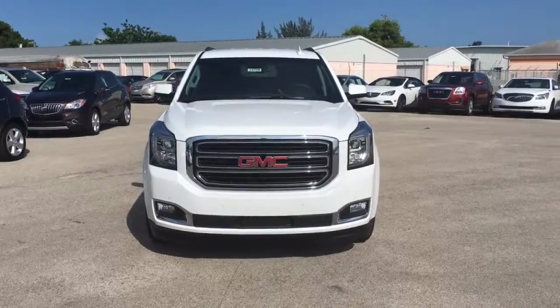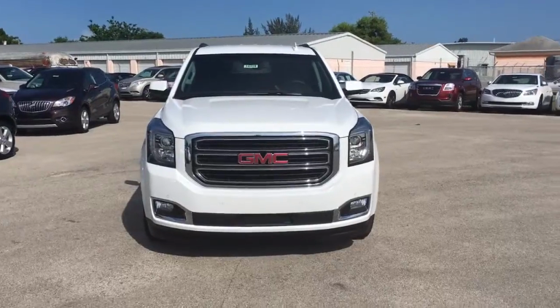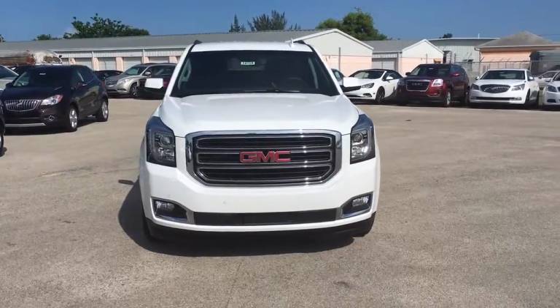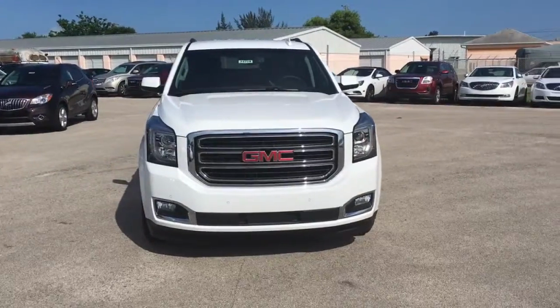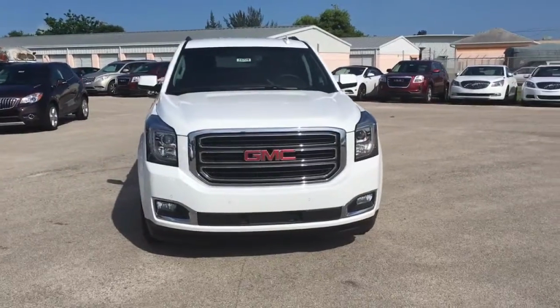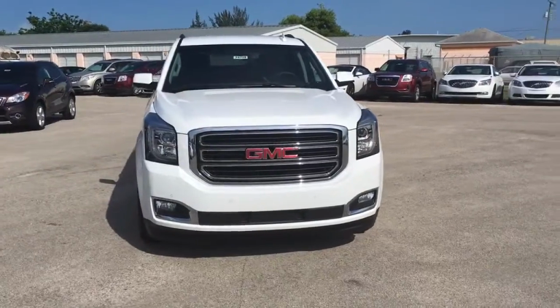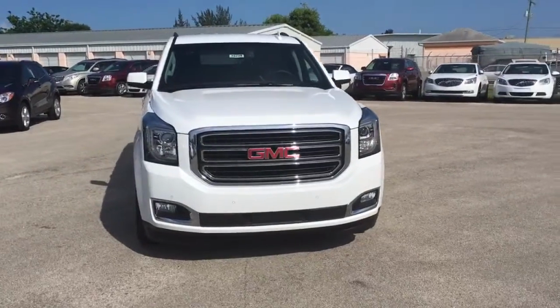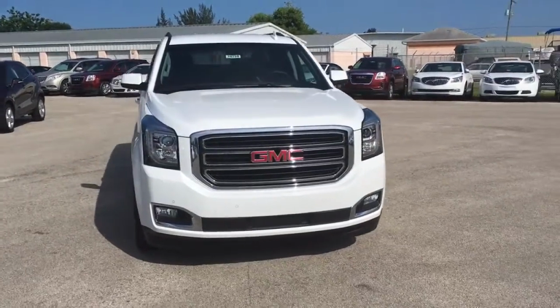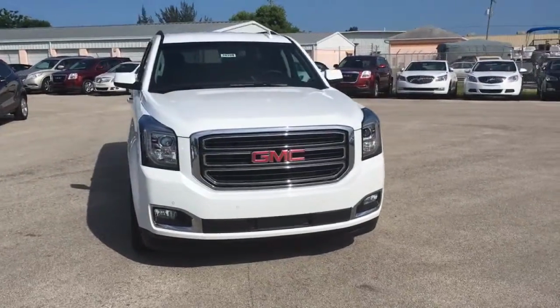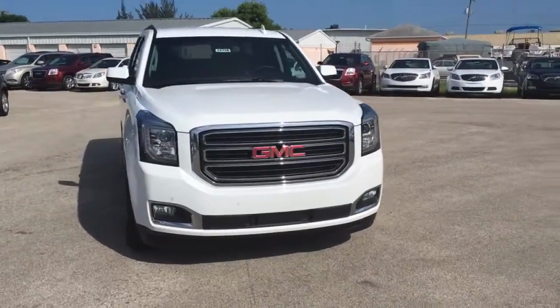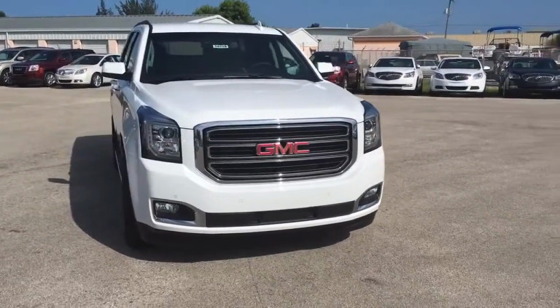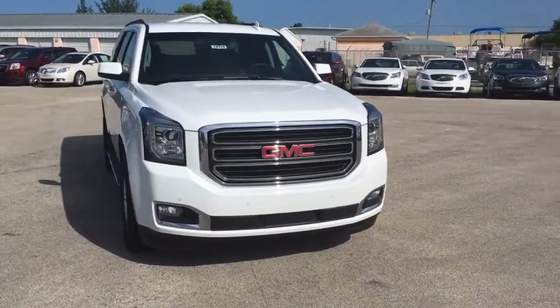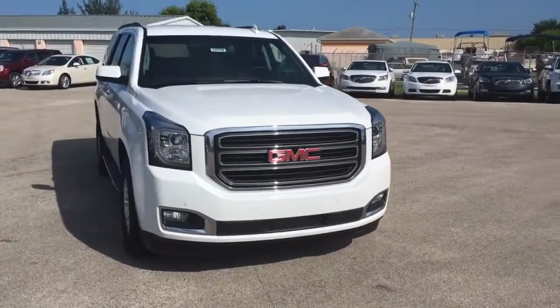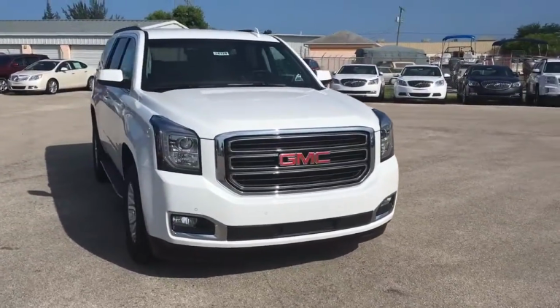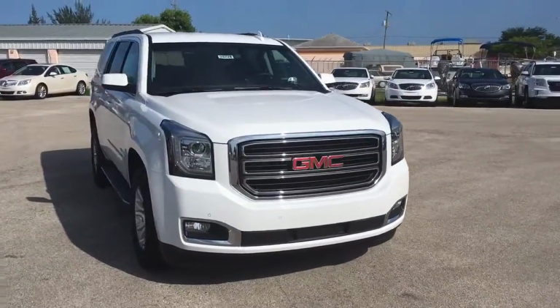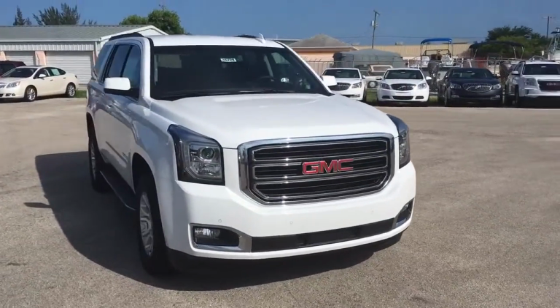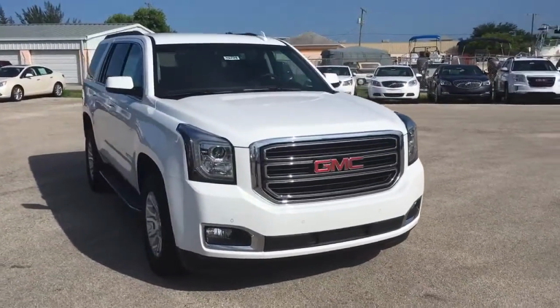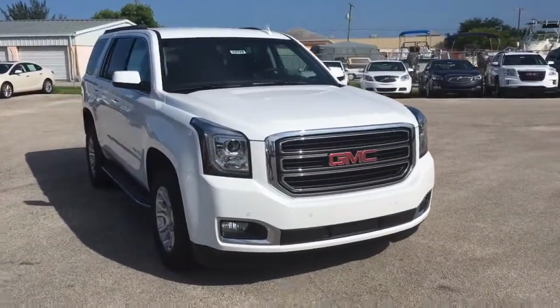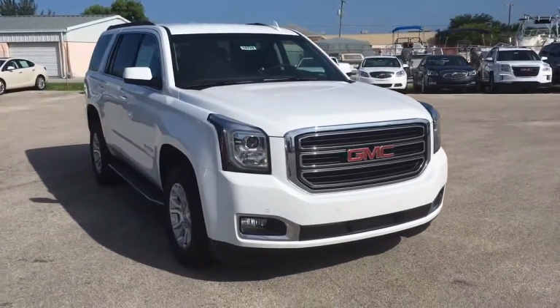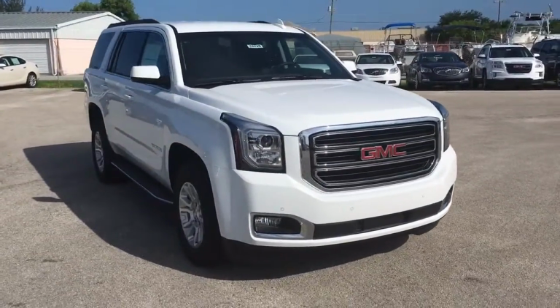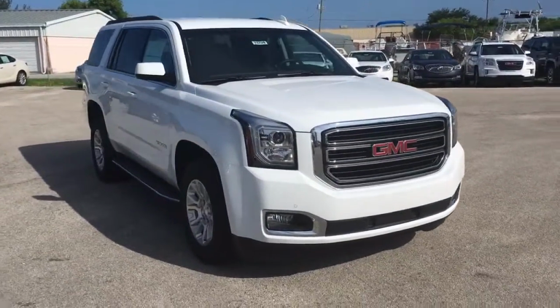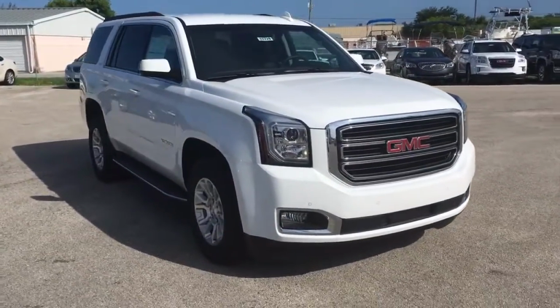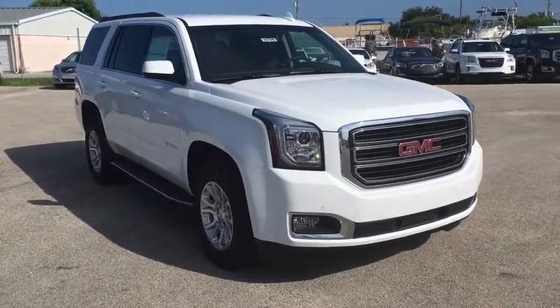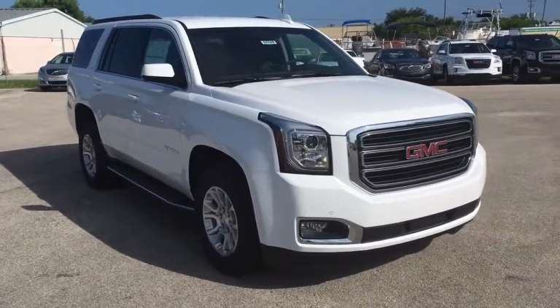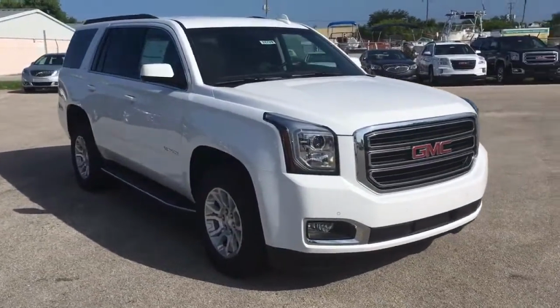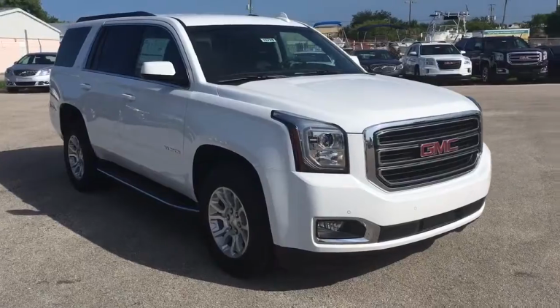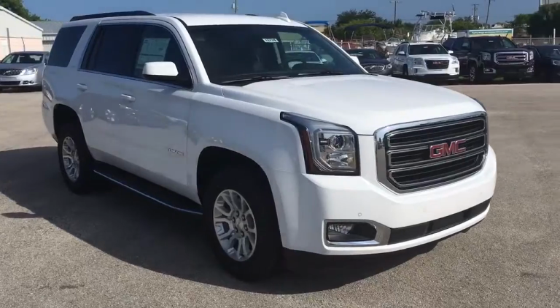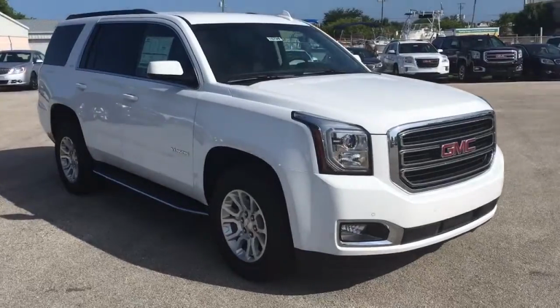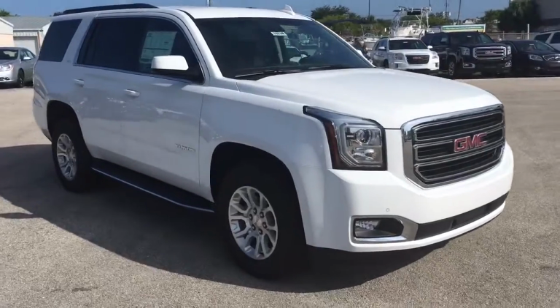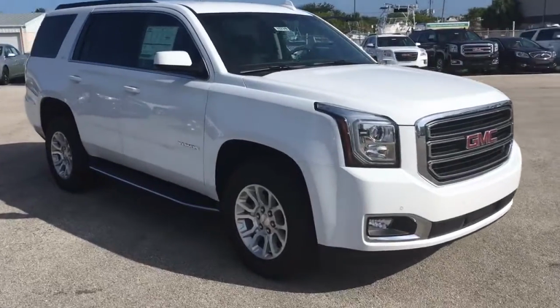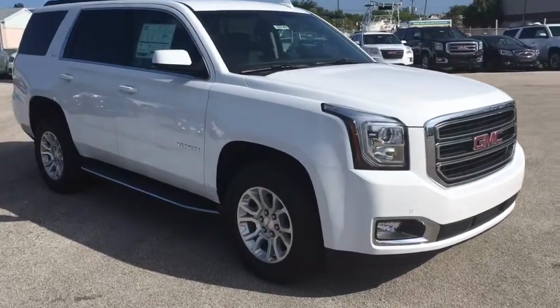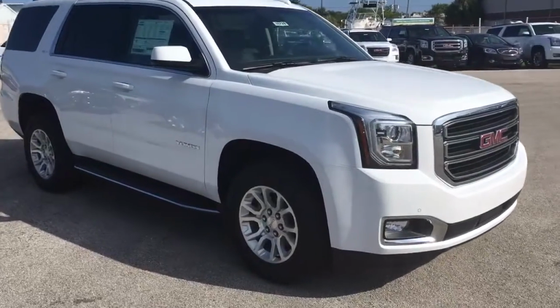Hello, my name is John Dee from Carl's Buick GMC. I just want to shoot you a real quick video of one of our 2016 GMC Yukons.